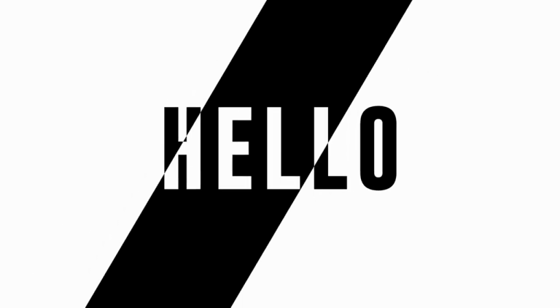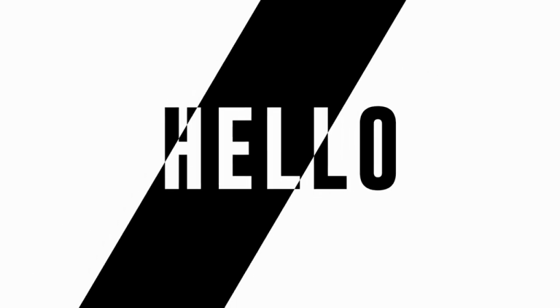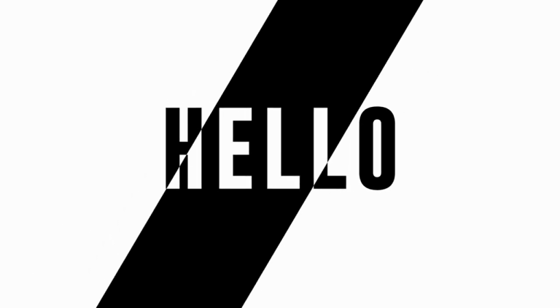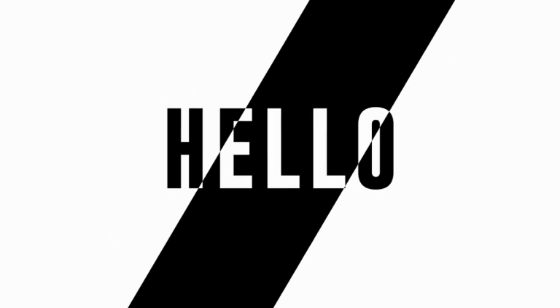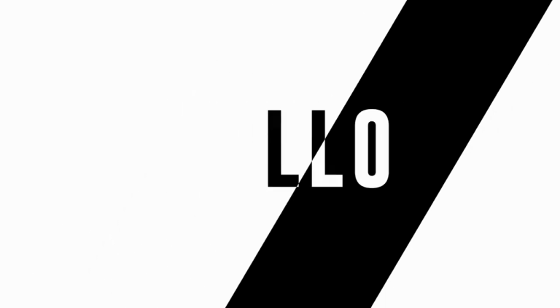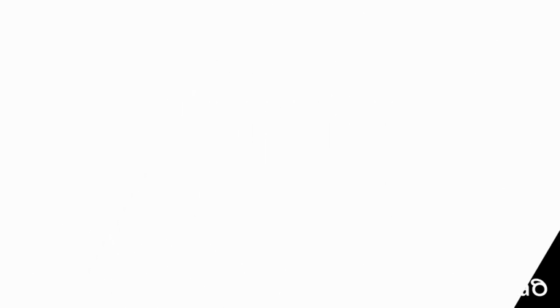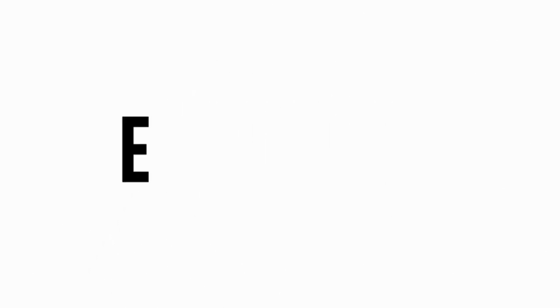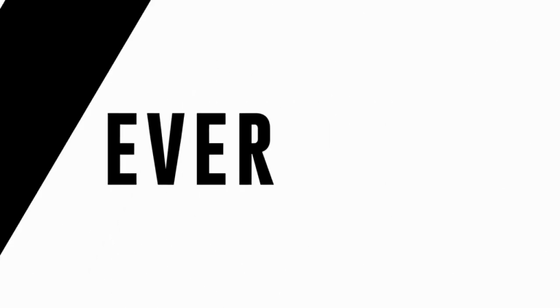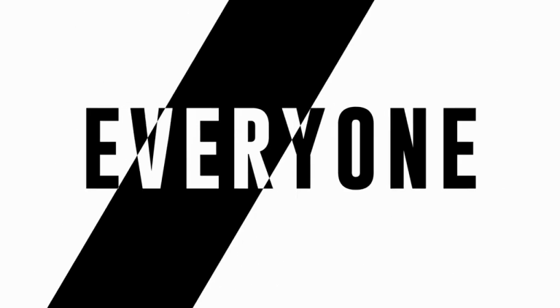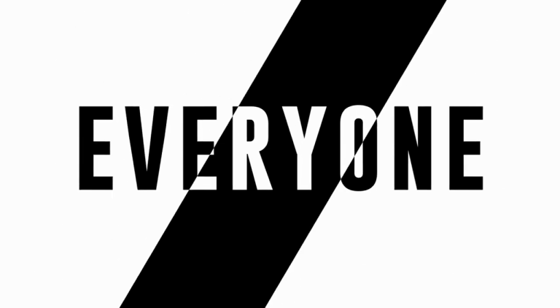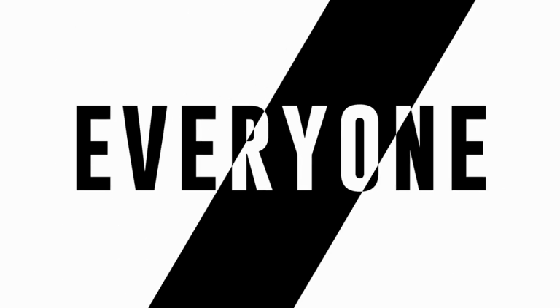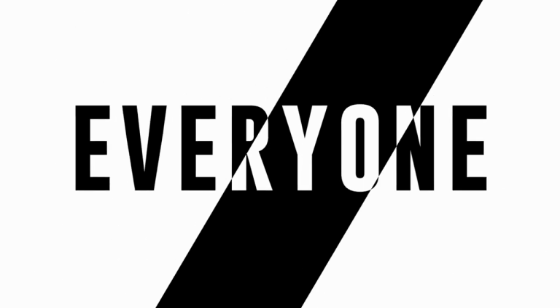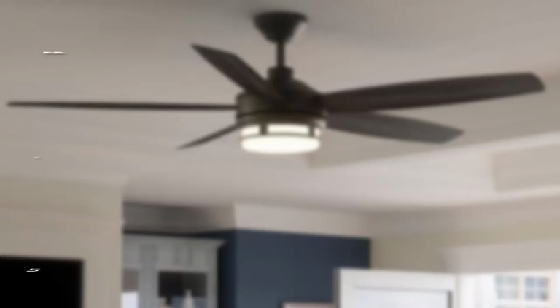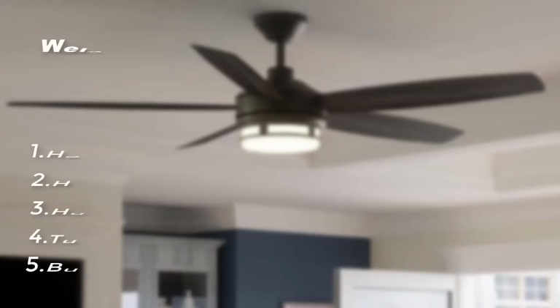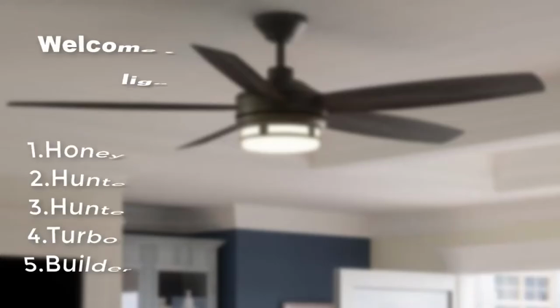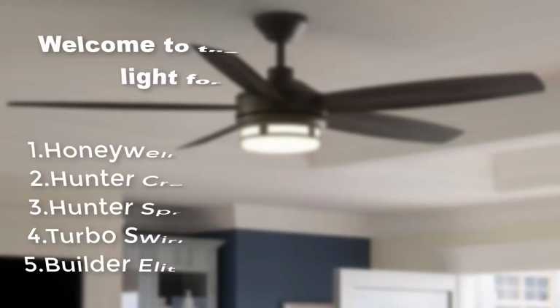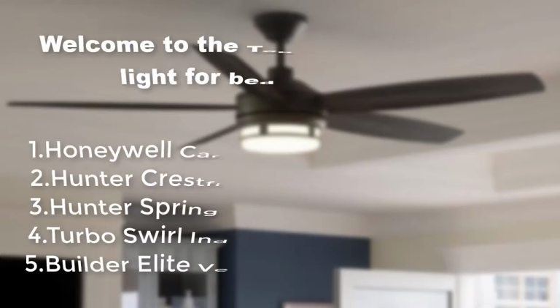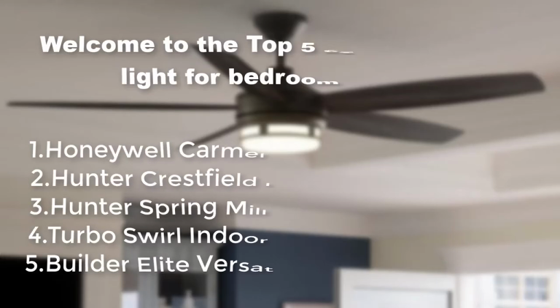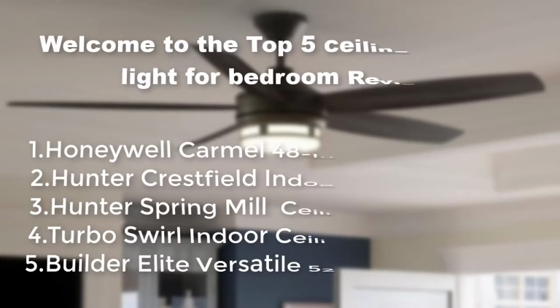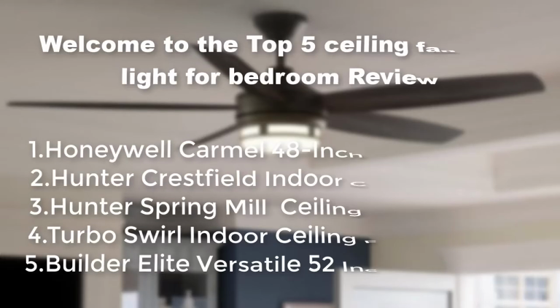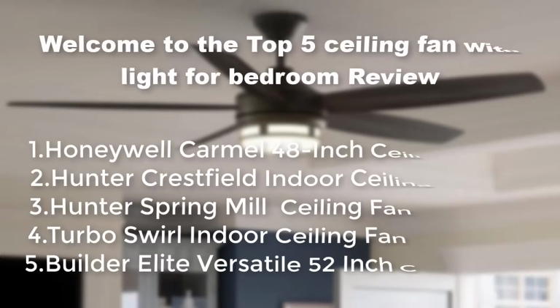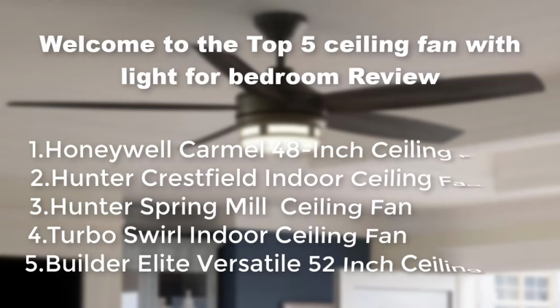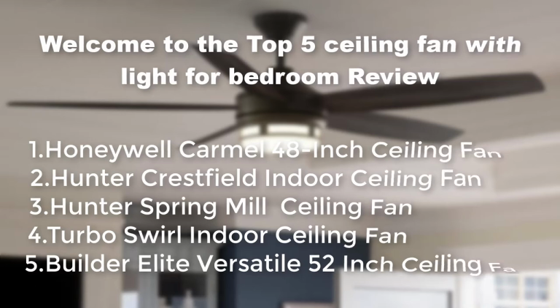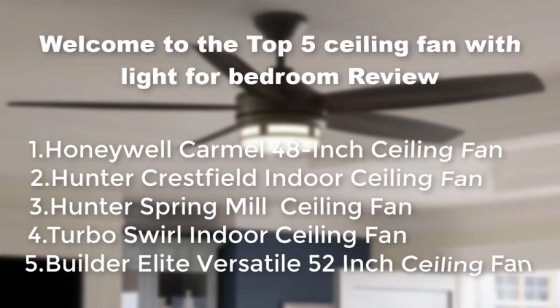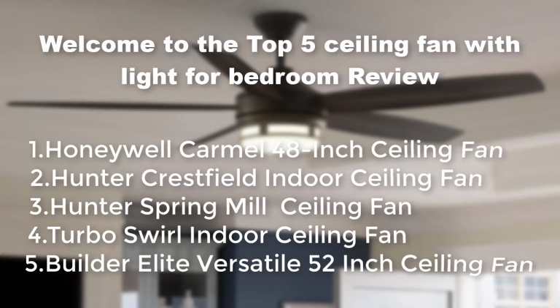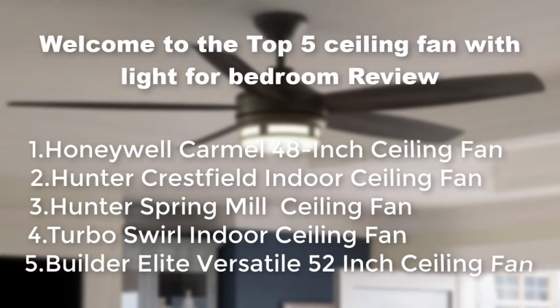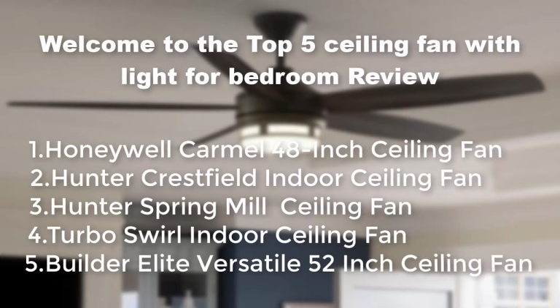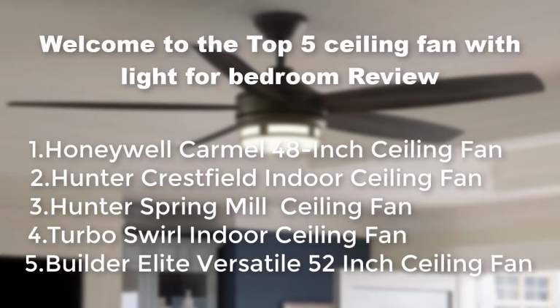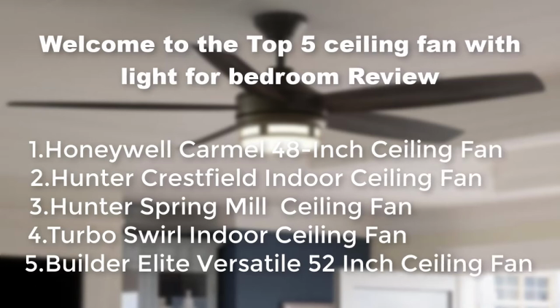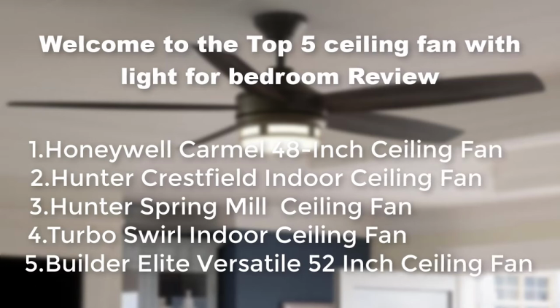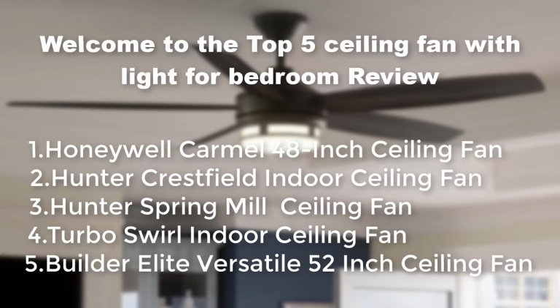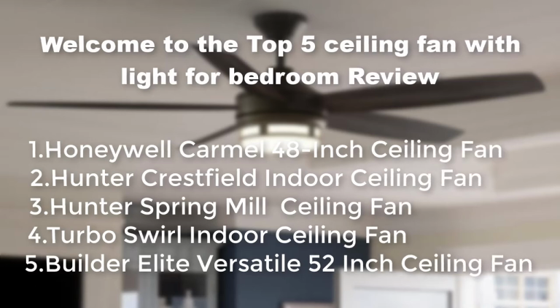Hello everyone! Welcome to the Top 5 Ceiling Fan with Light for Bedroom Review.